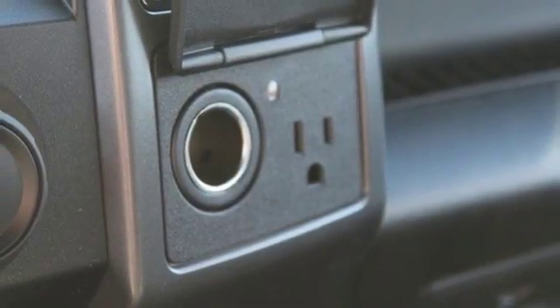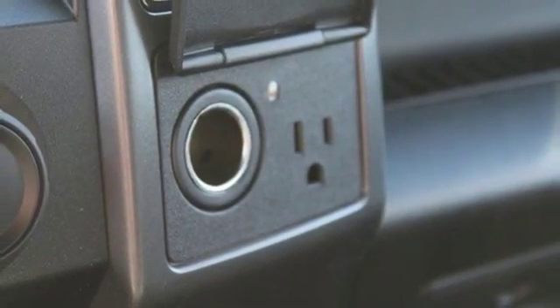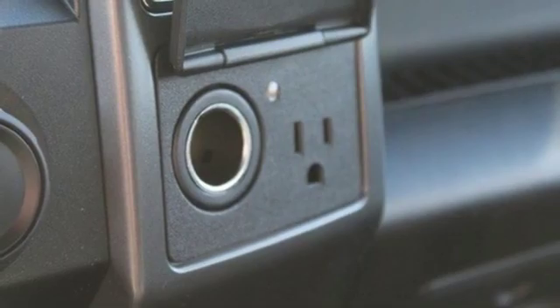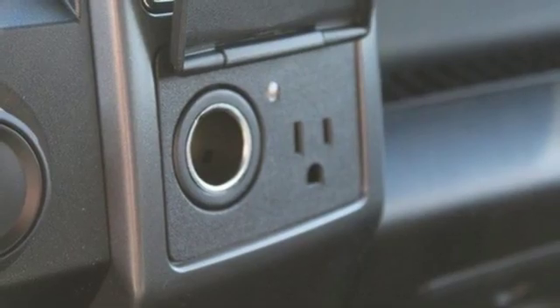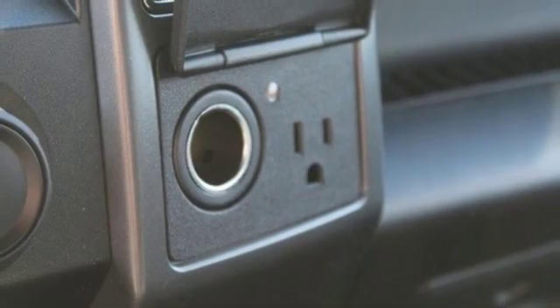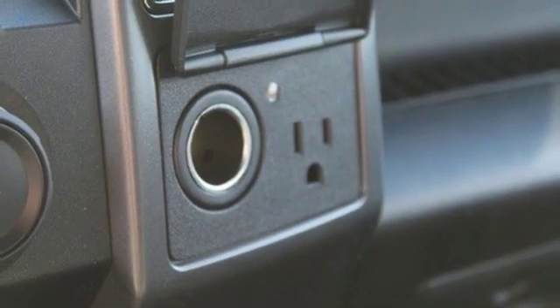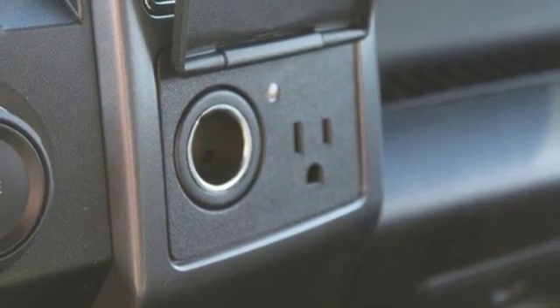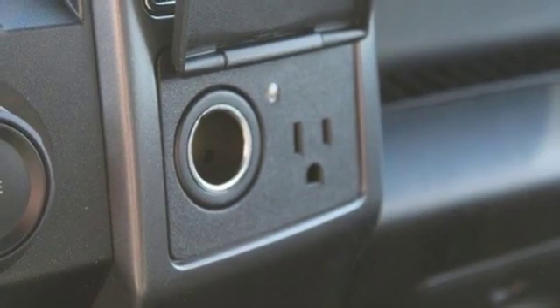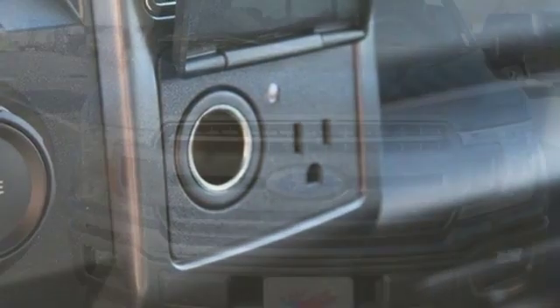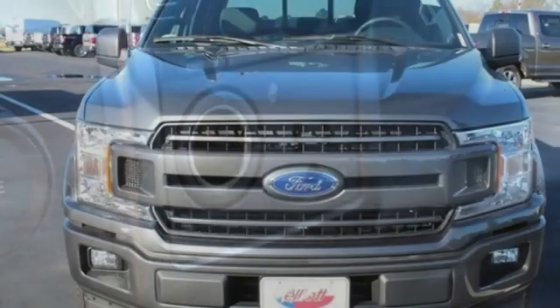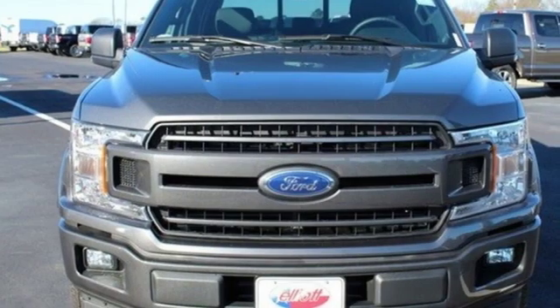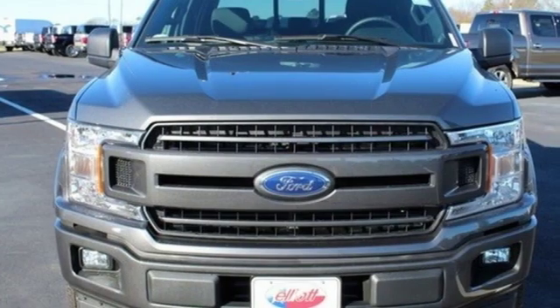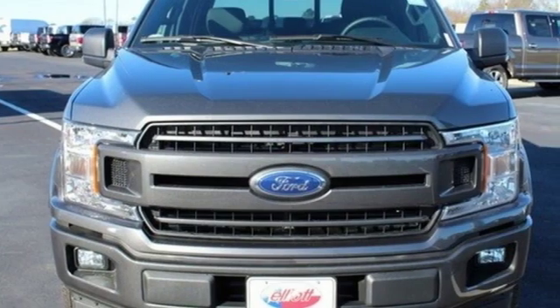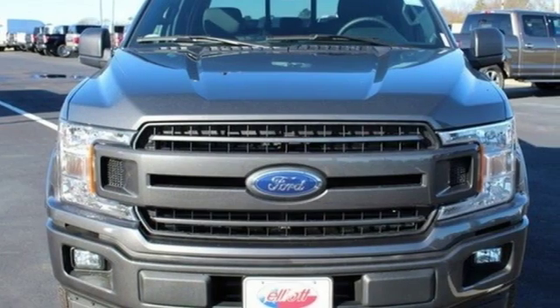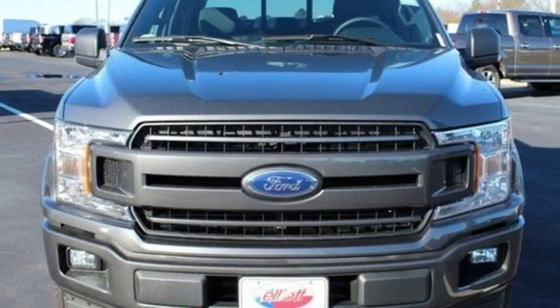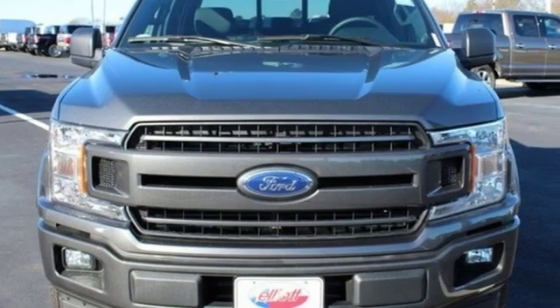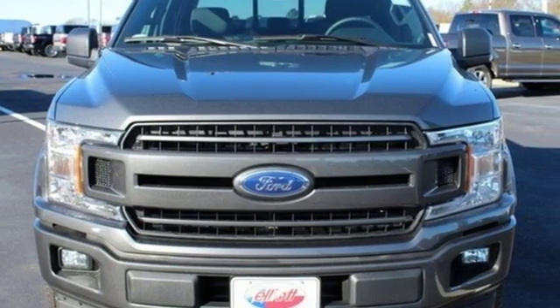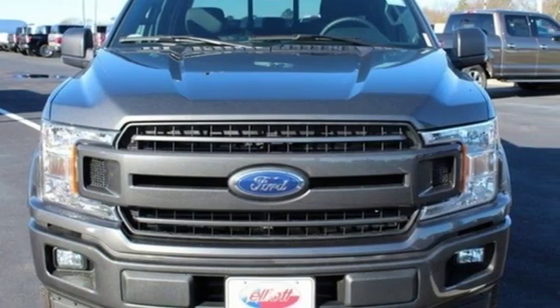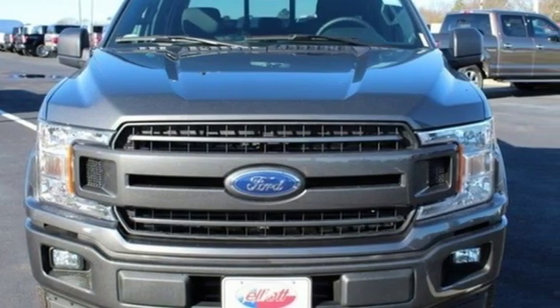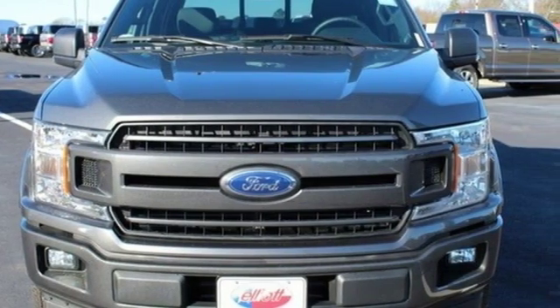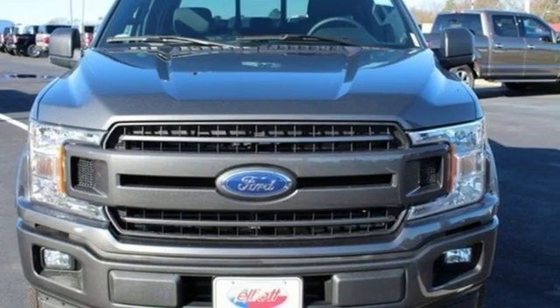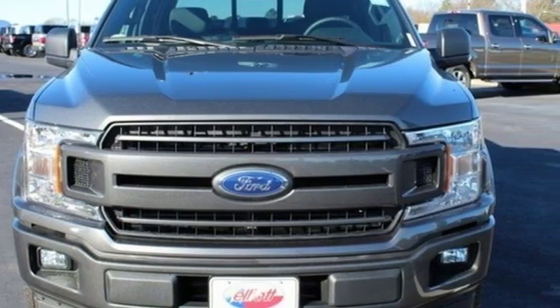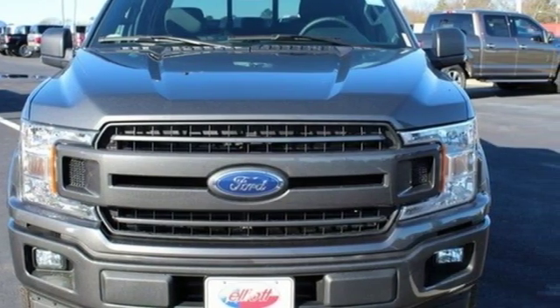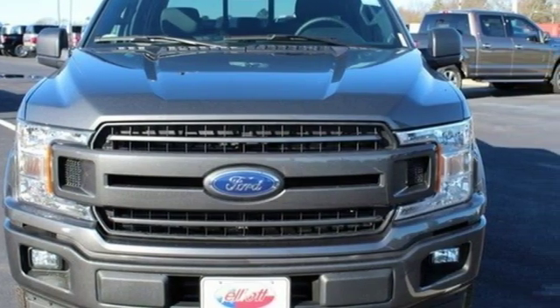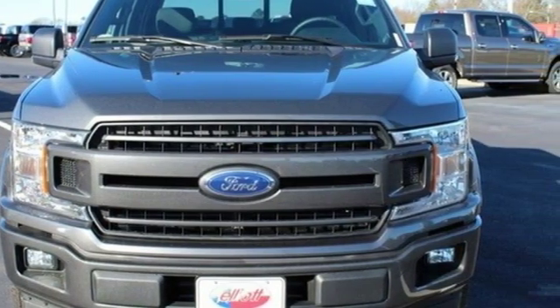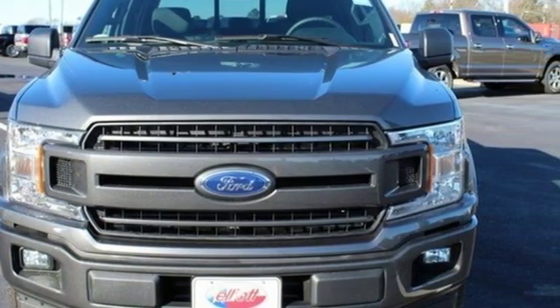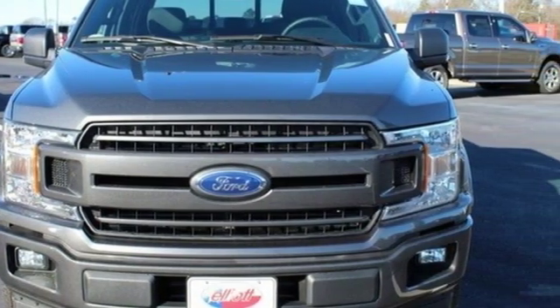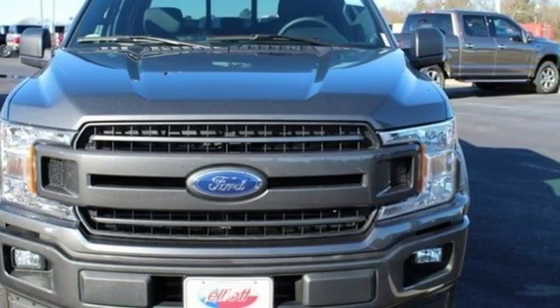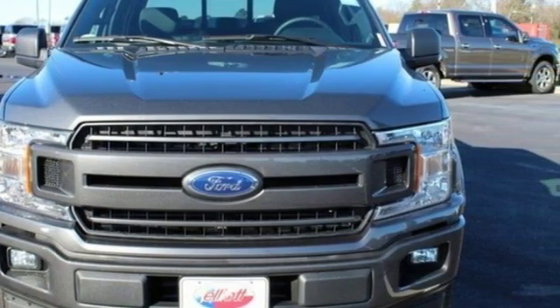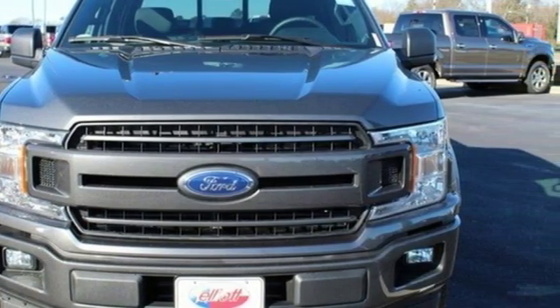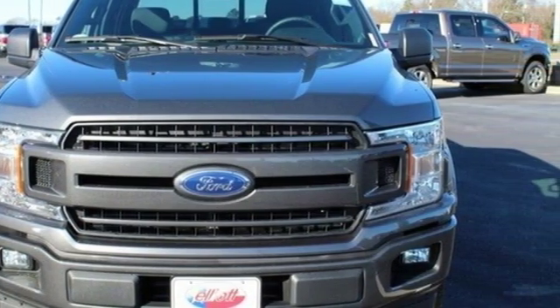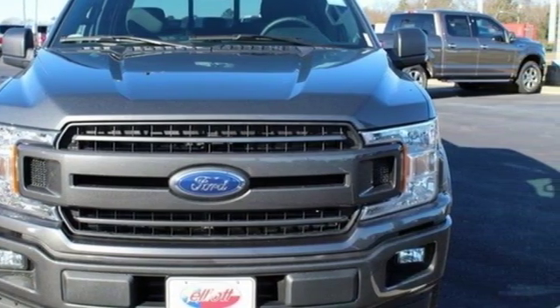Ford is America's best selling vehicle brand. Stop in for a test drive and make it yours today.